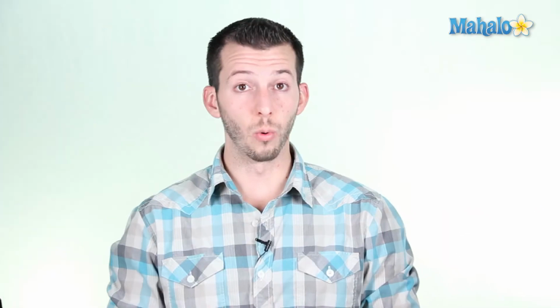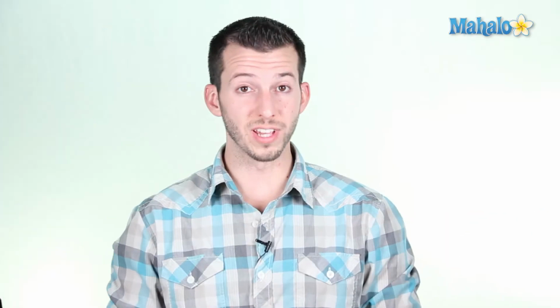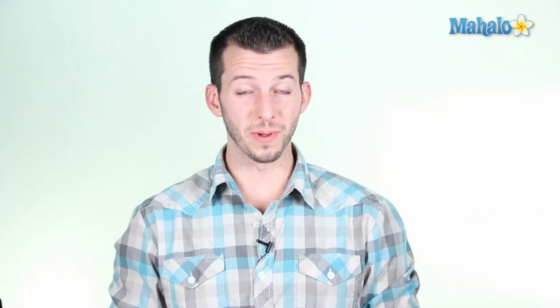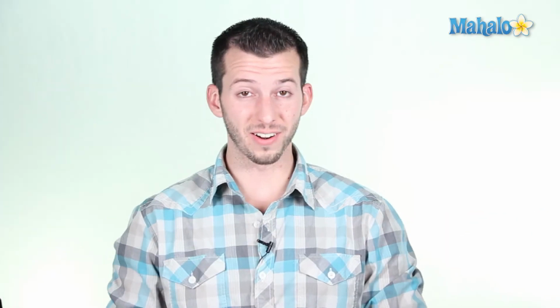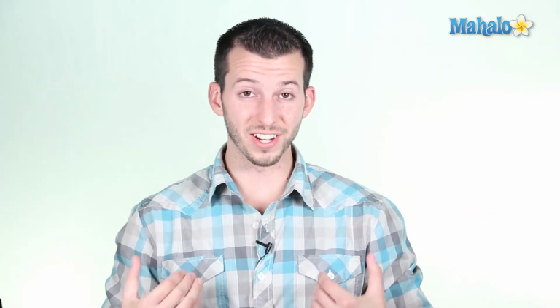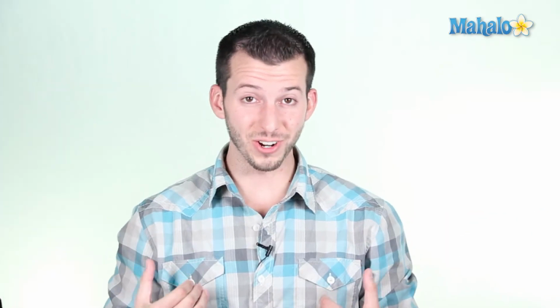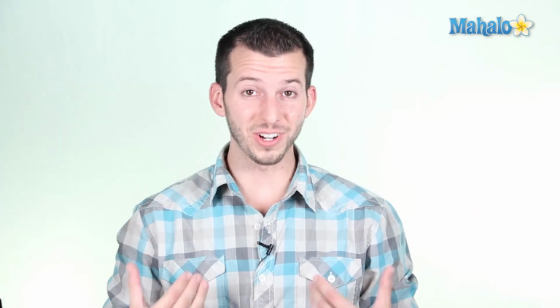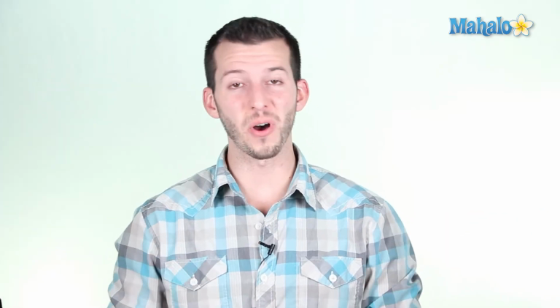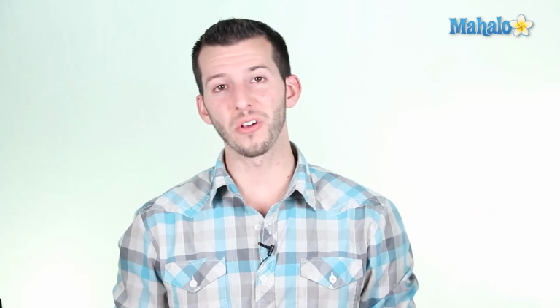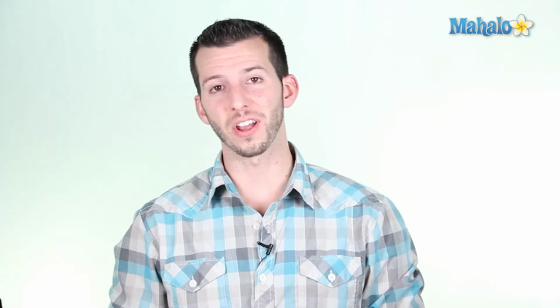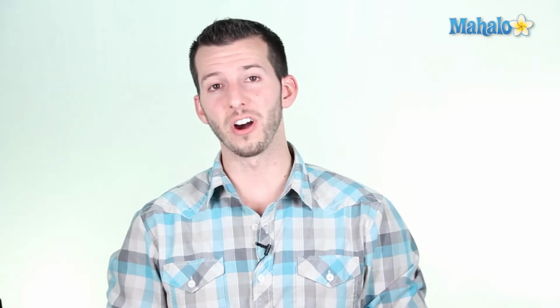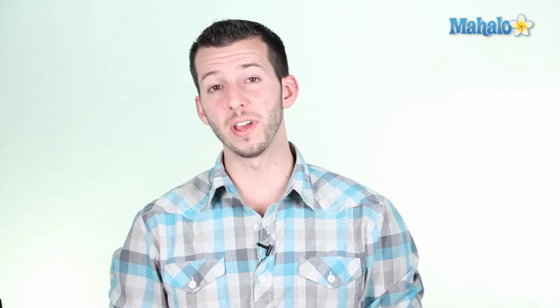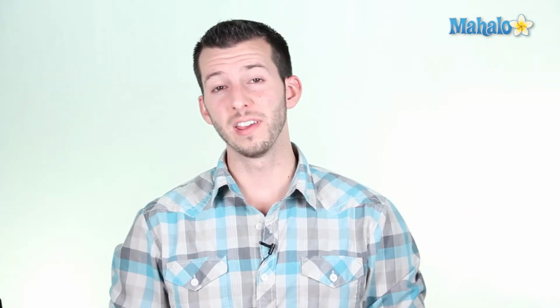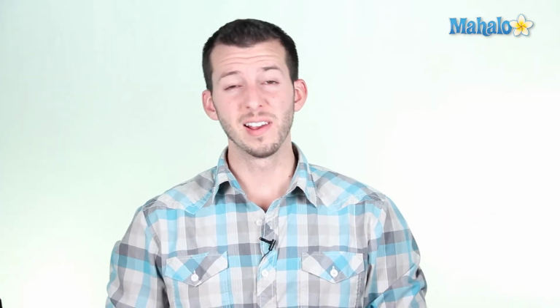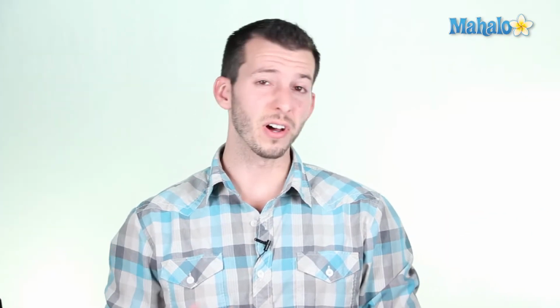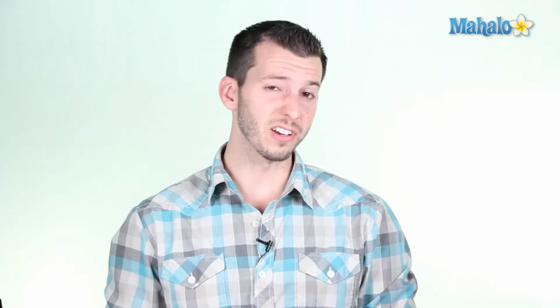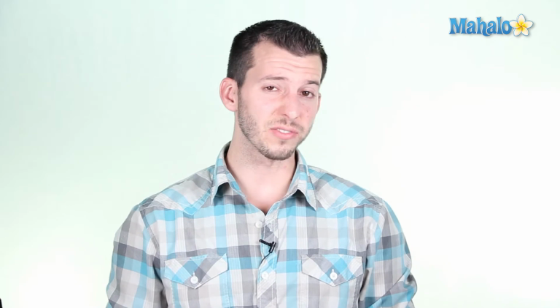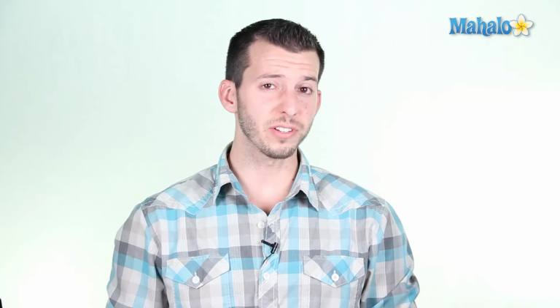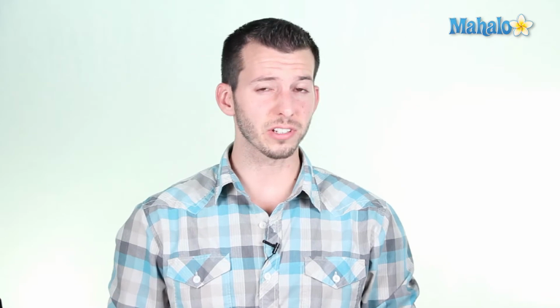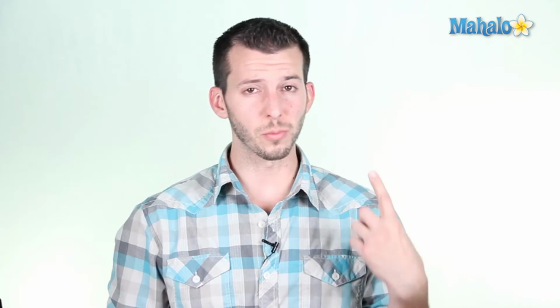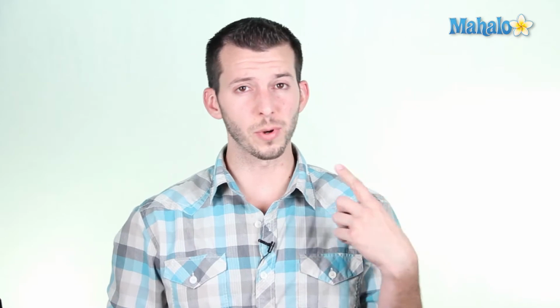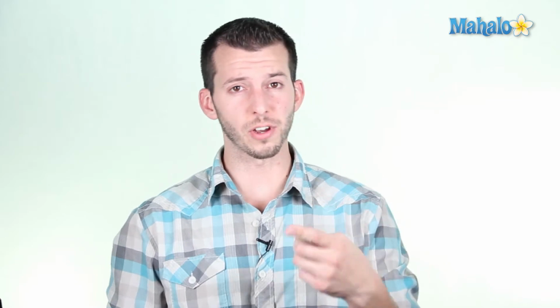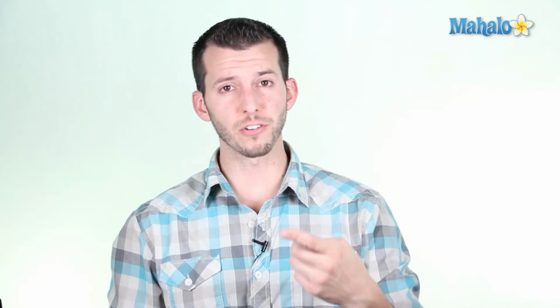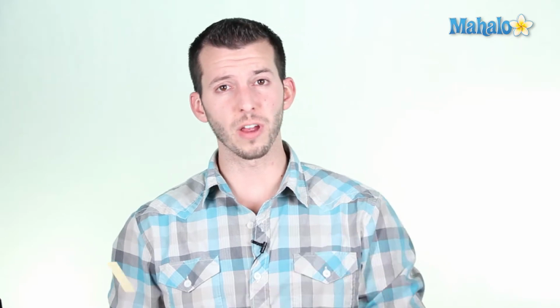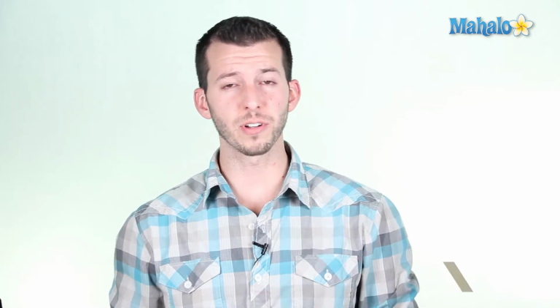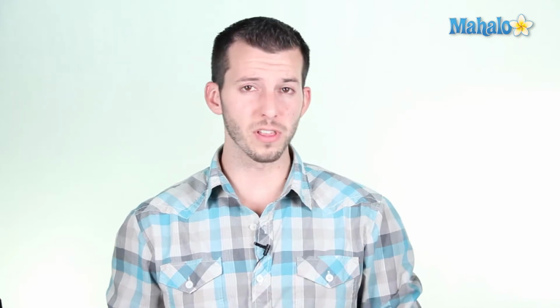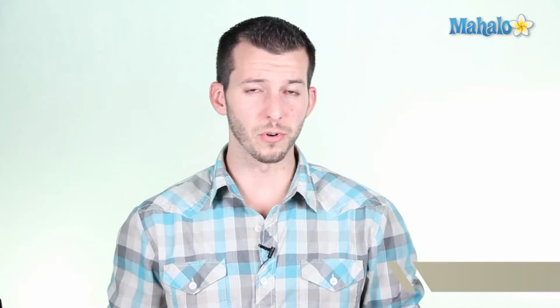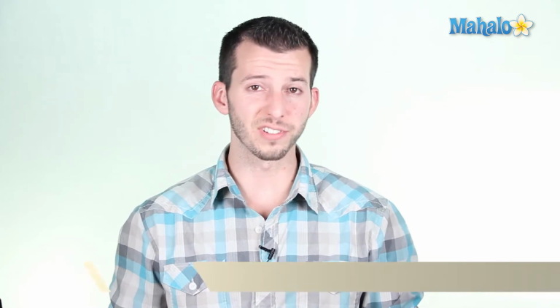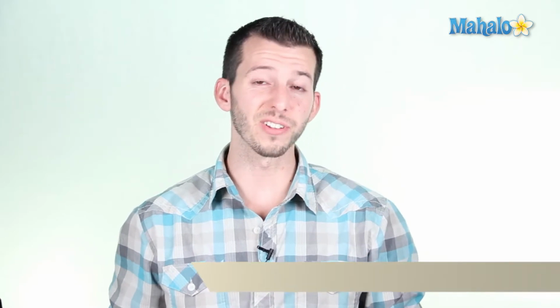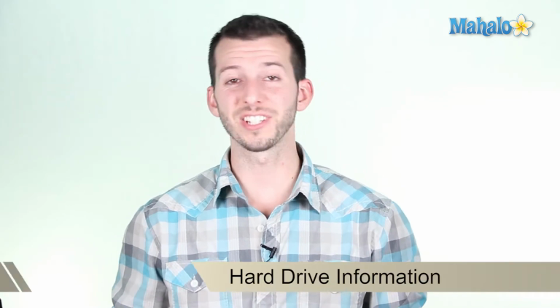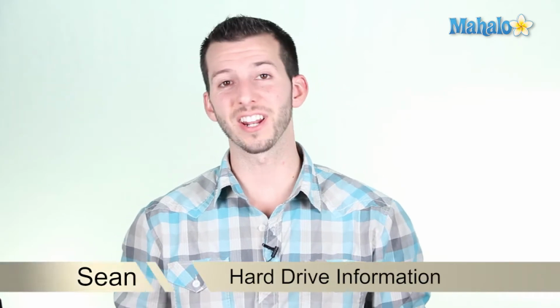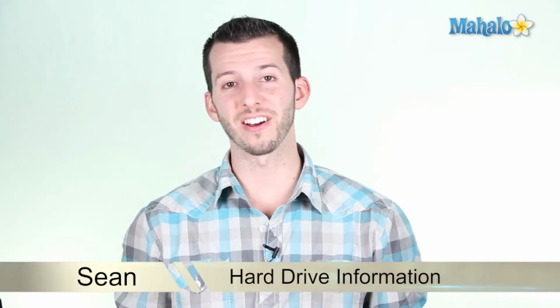What's happening internet? Sean here at Mahalo.com, and by the looks of it you'd like to learn more about the hard drive on your motherboard. So let's check it out.